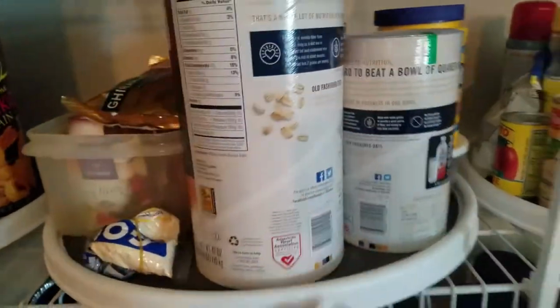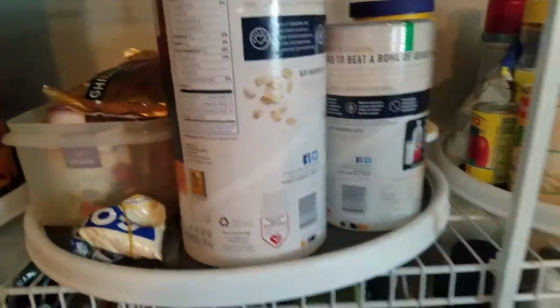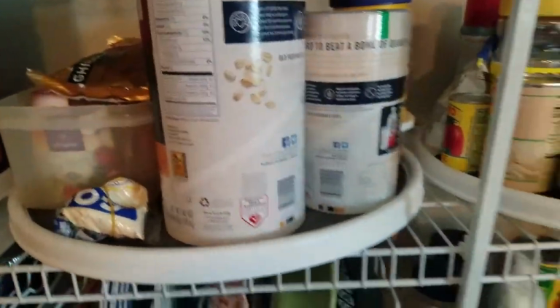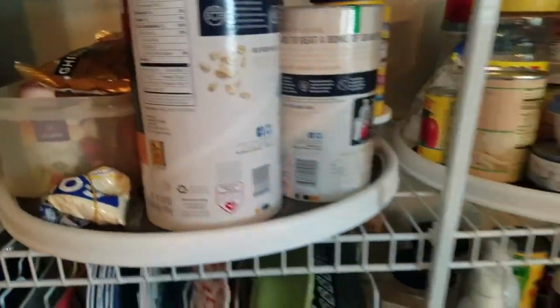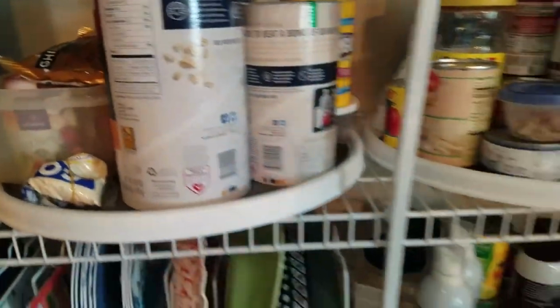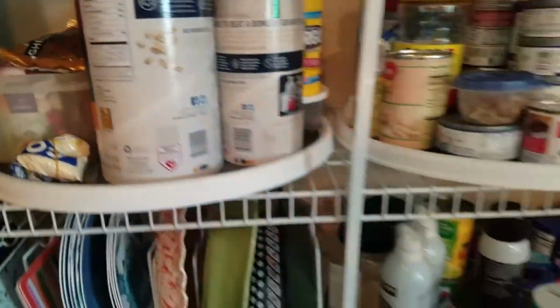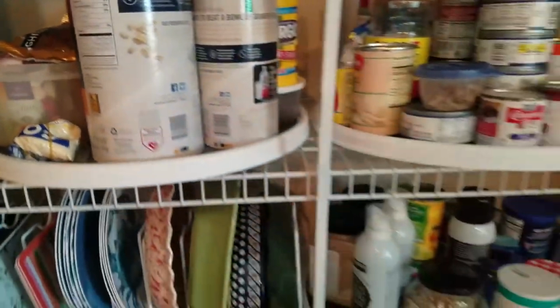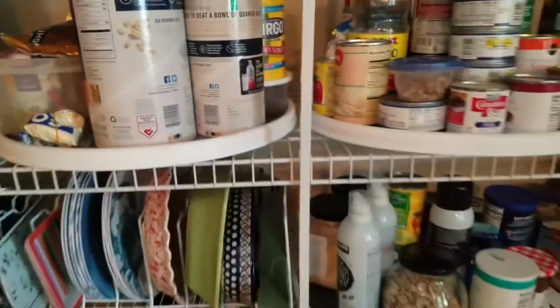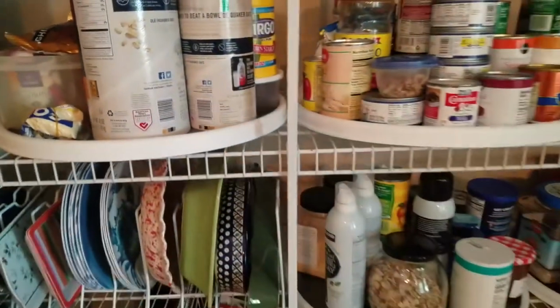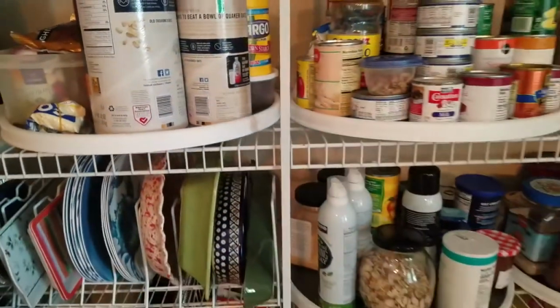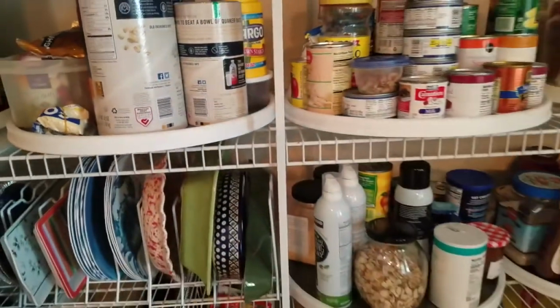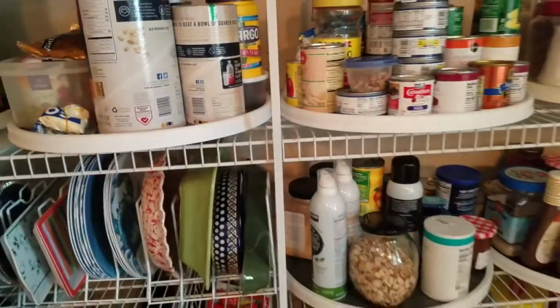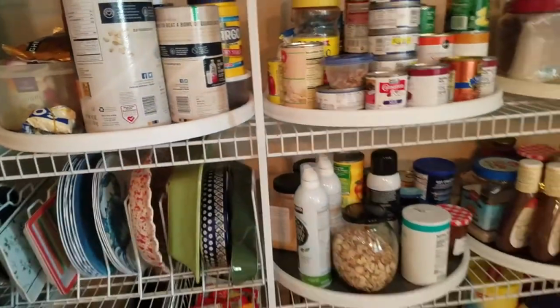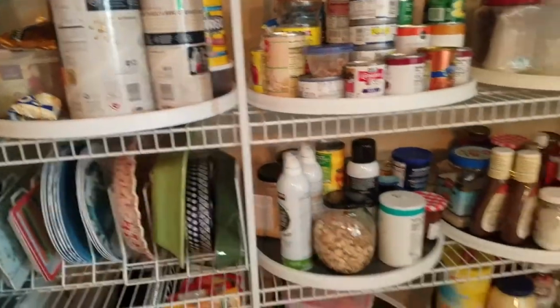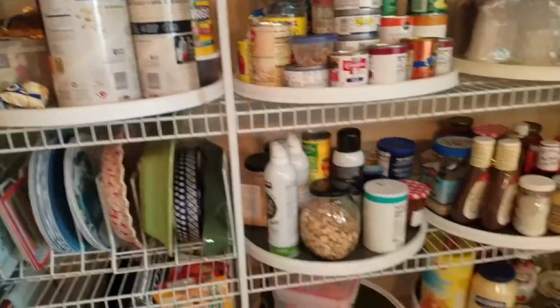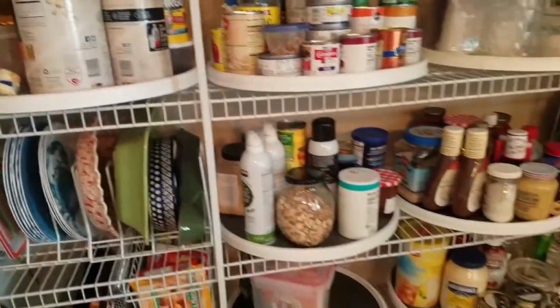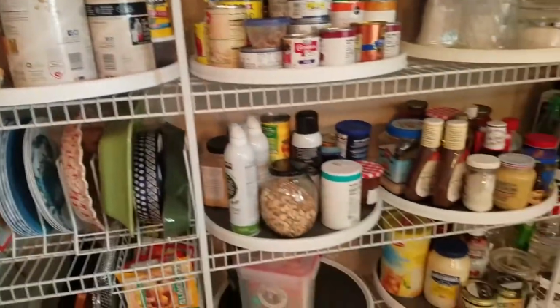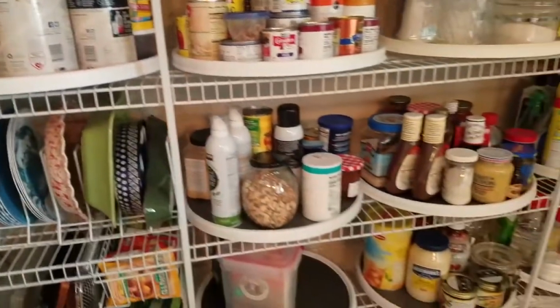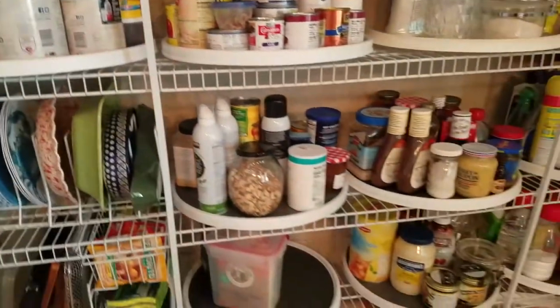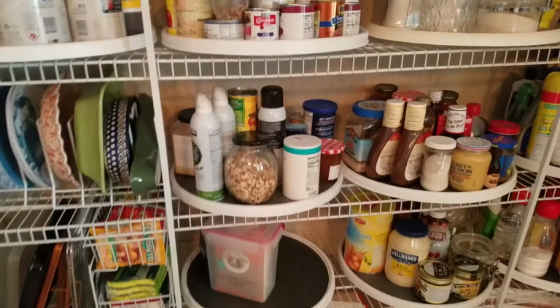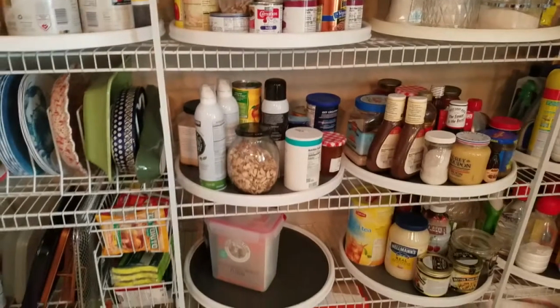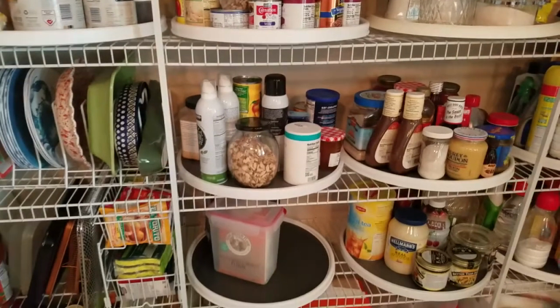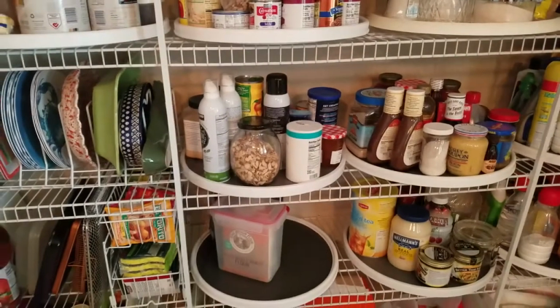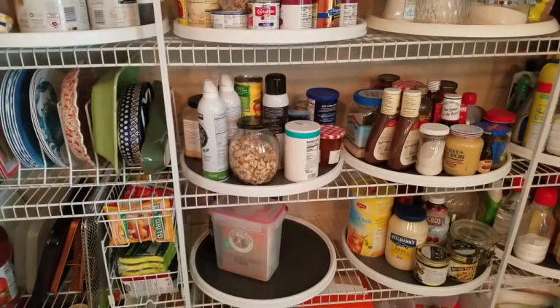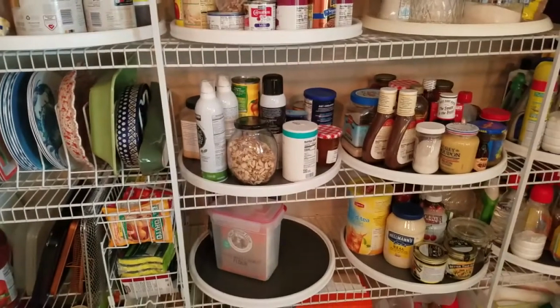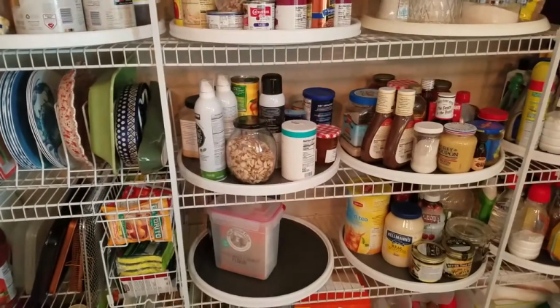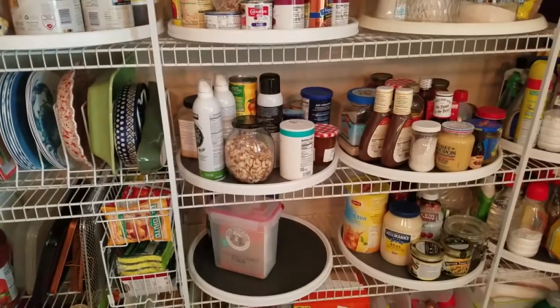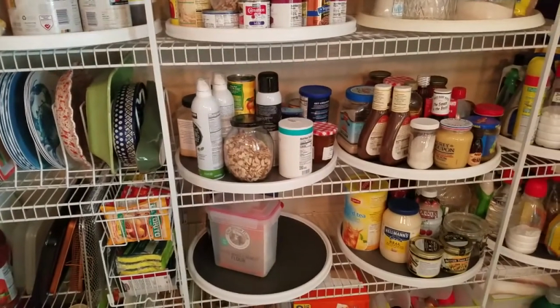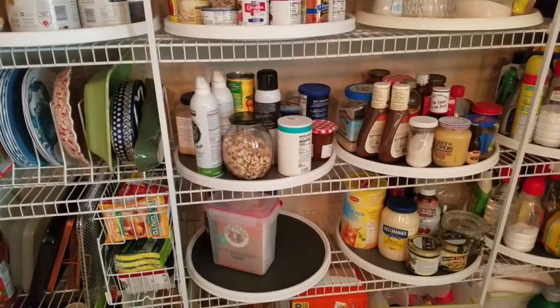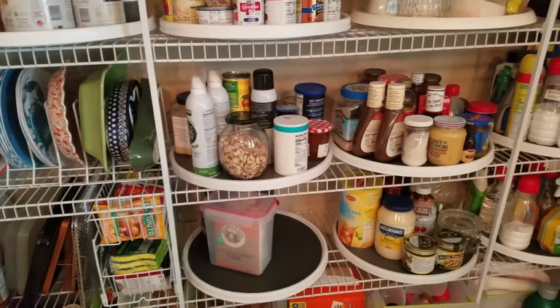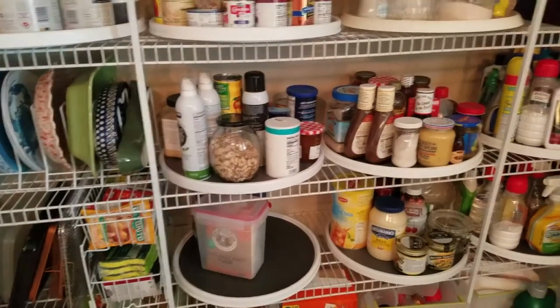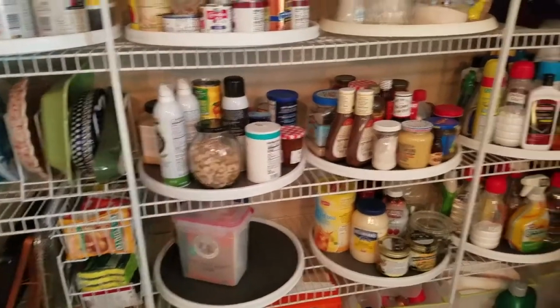I even have them in my refrigerator, and I've had them in my refrigerator for years.